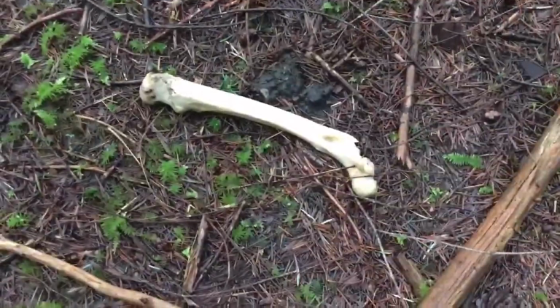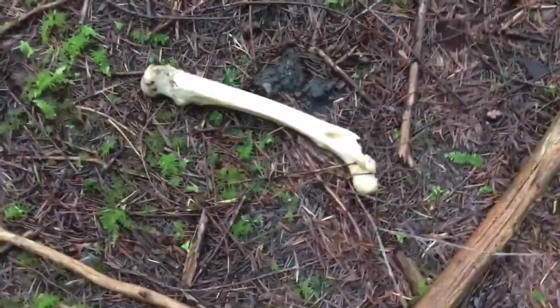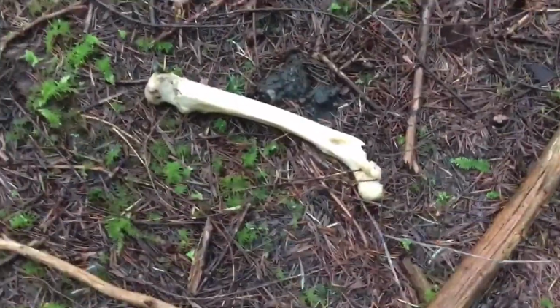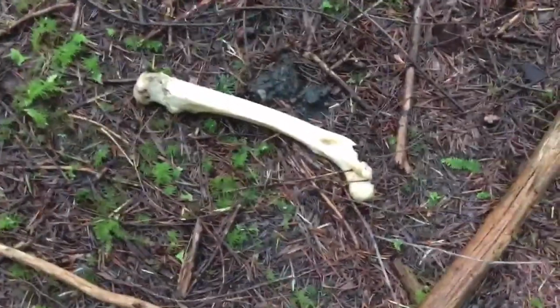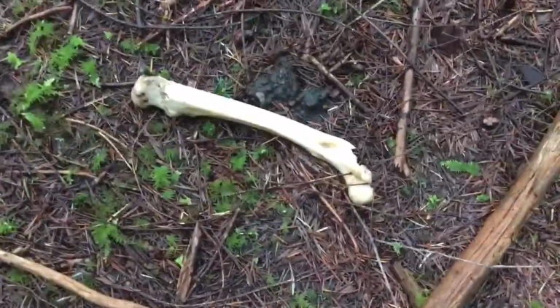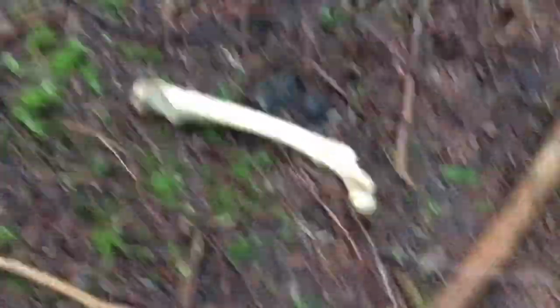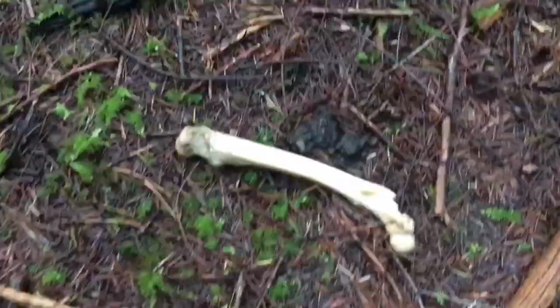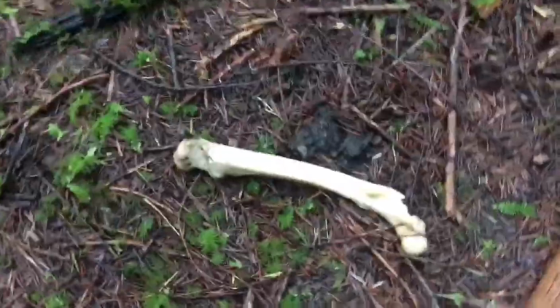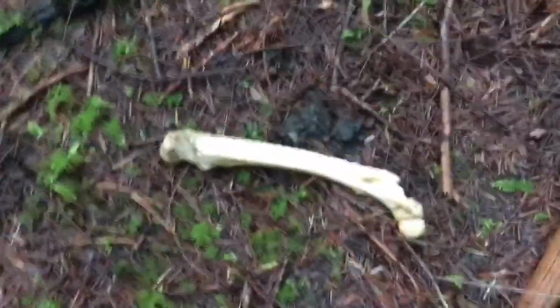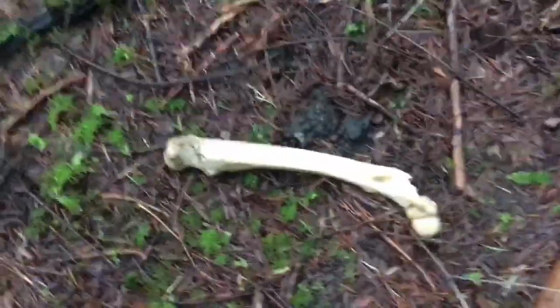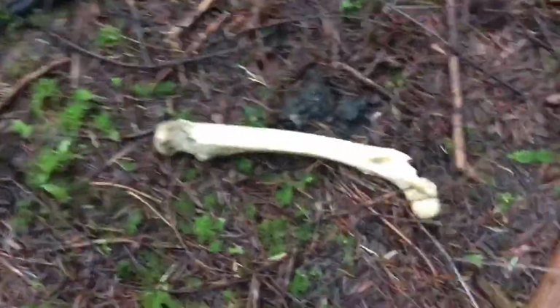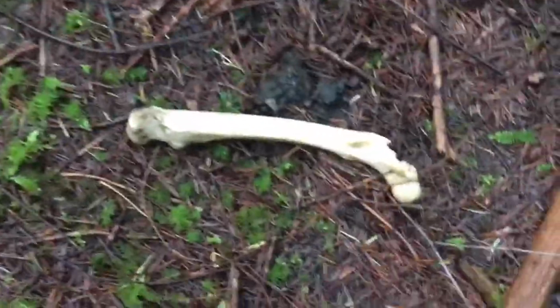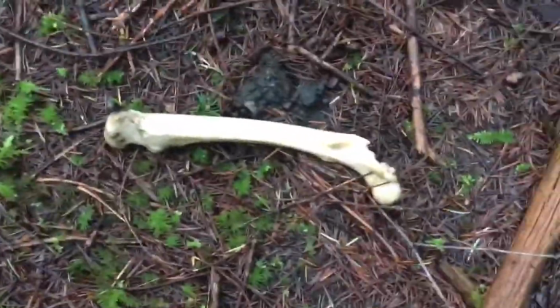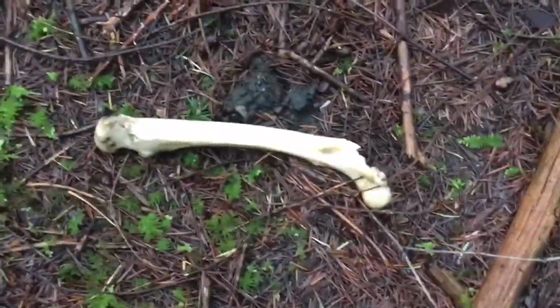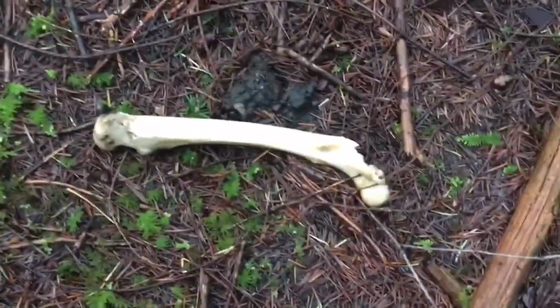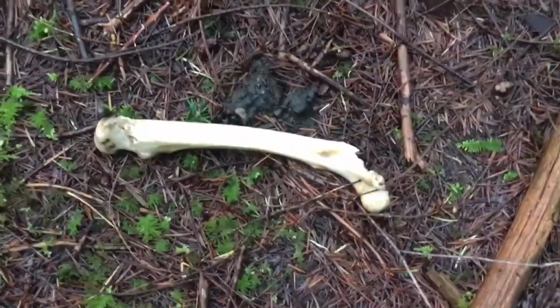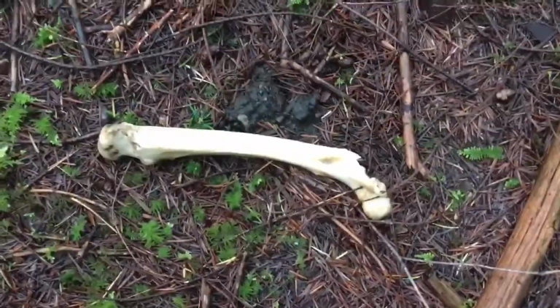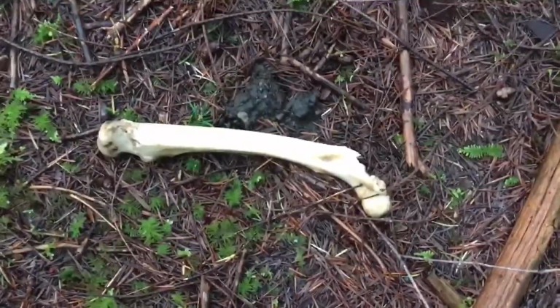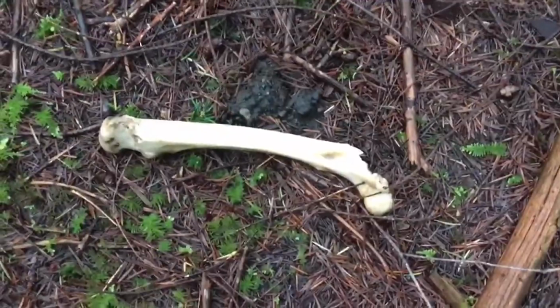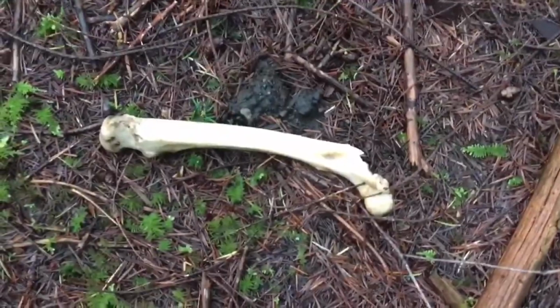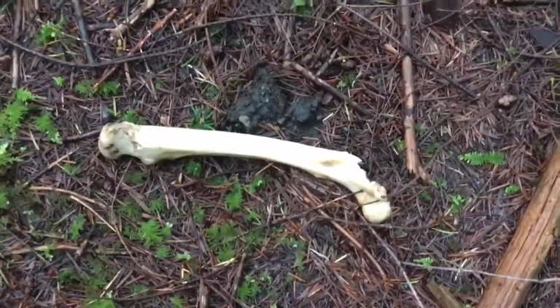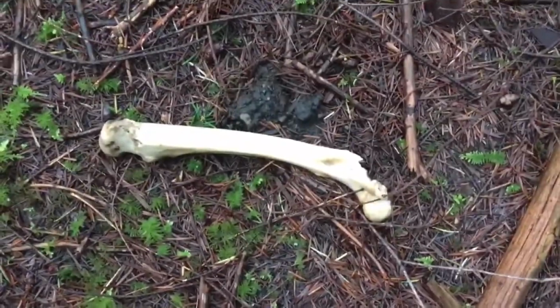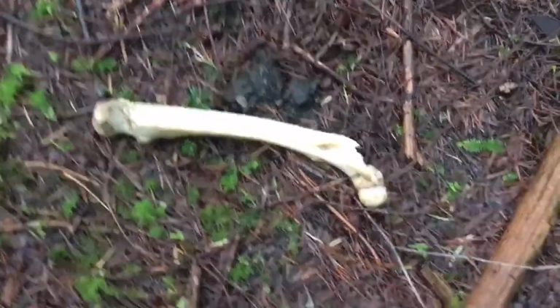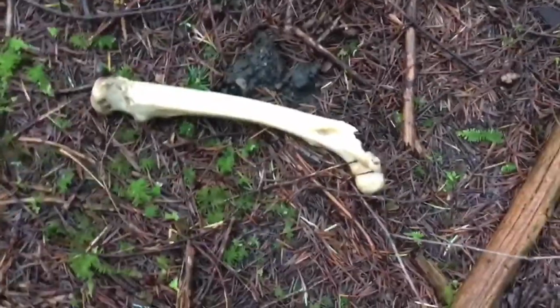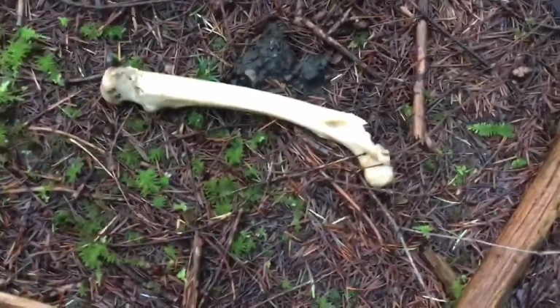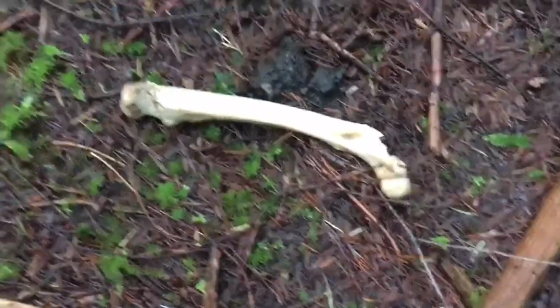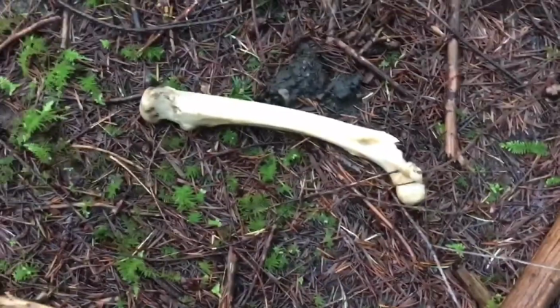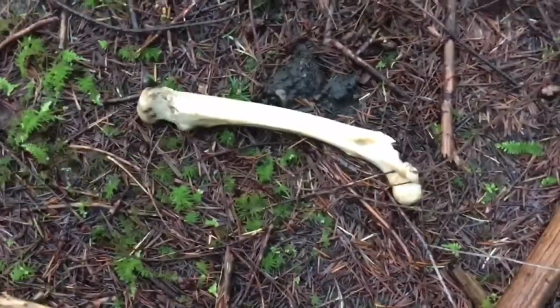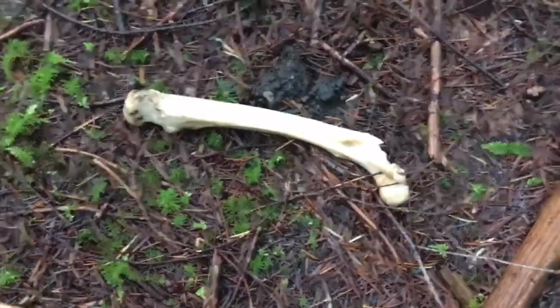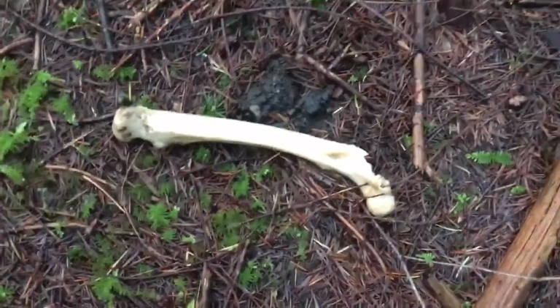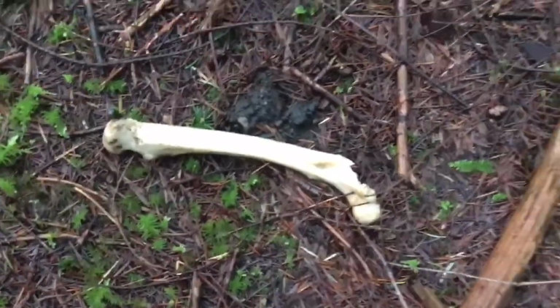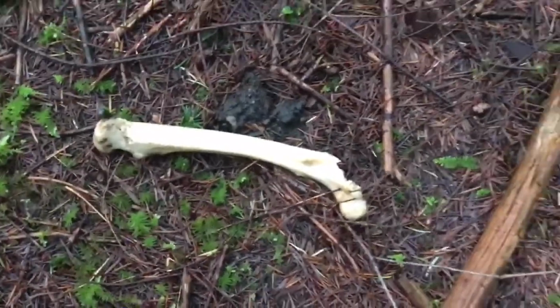Weird little bone. I'm not sure what from. Kind of creepy.